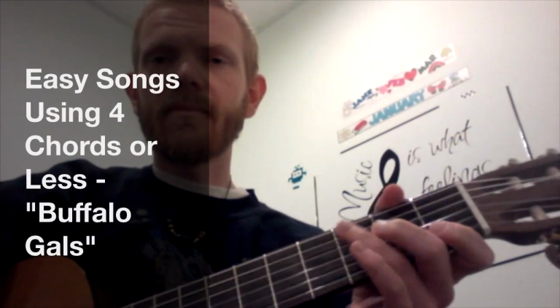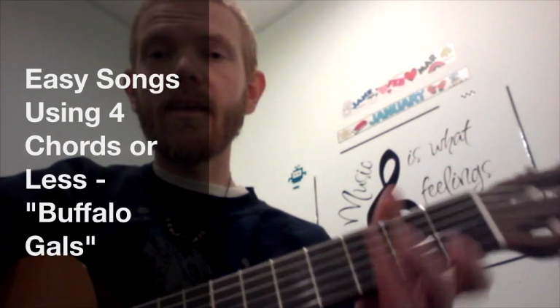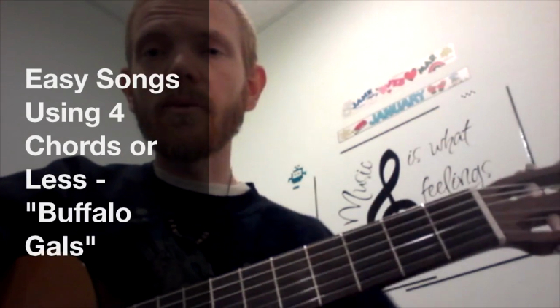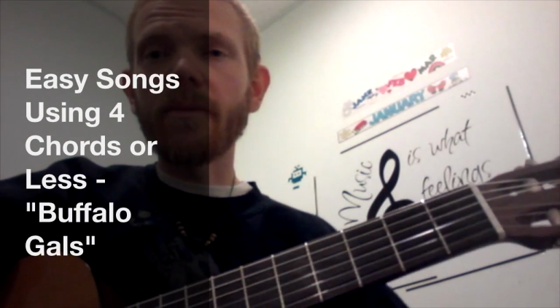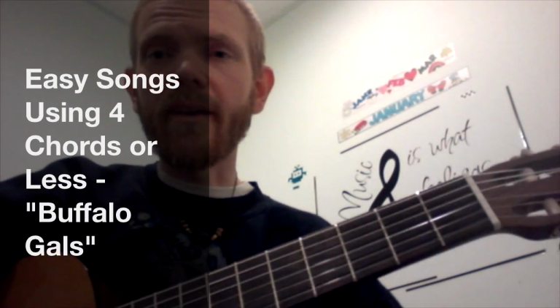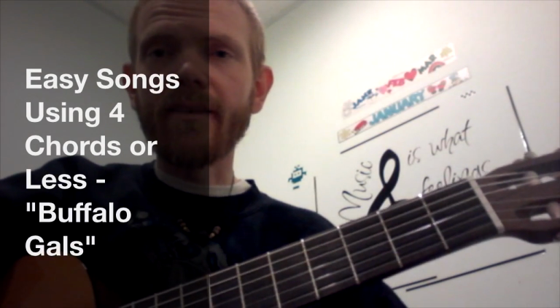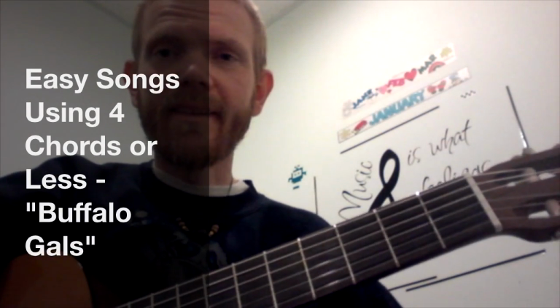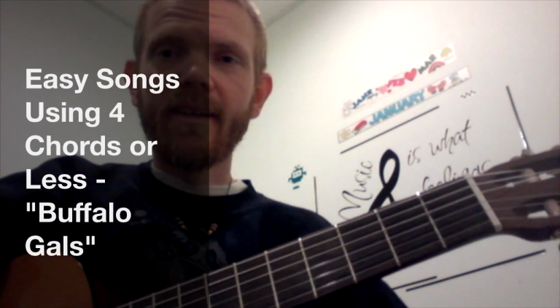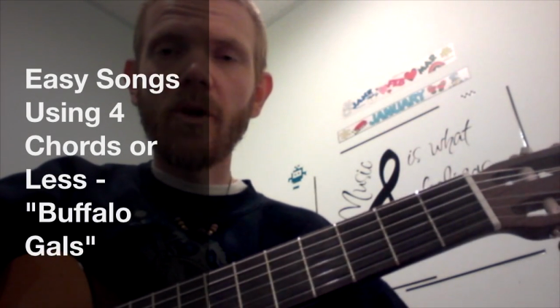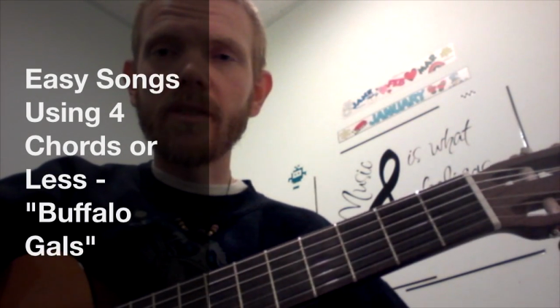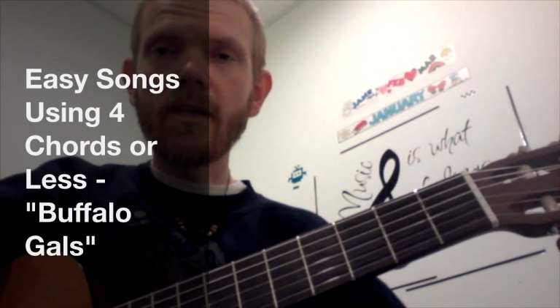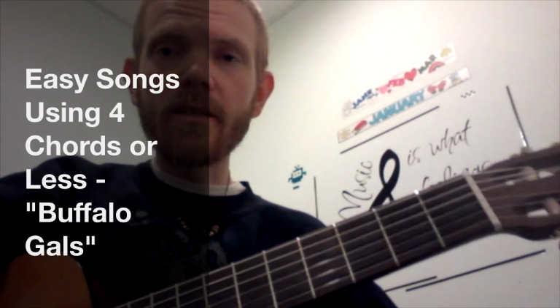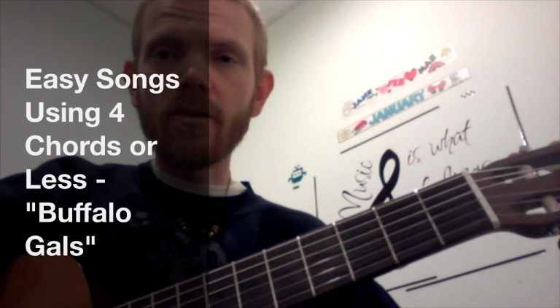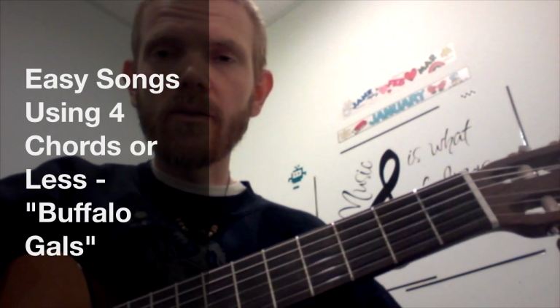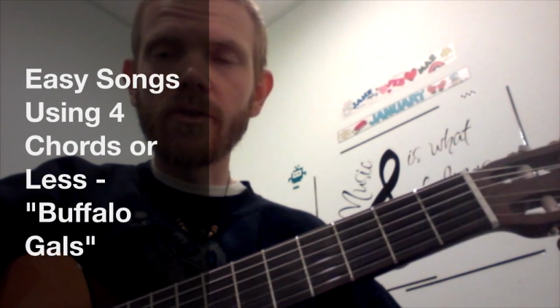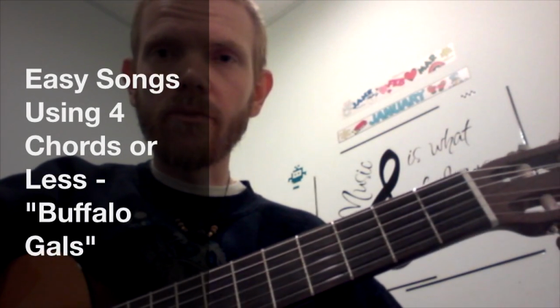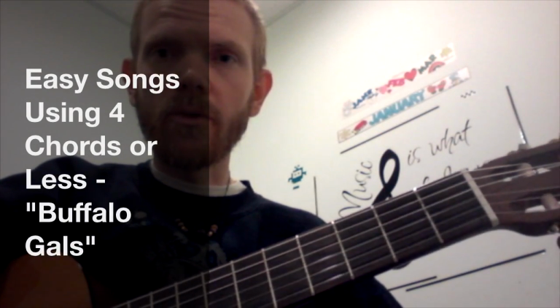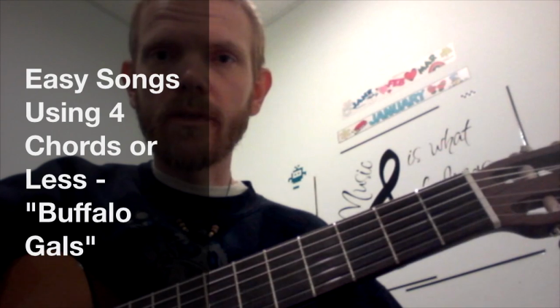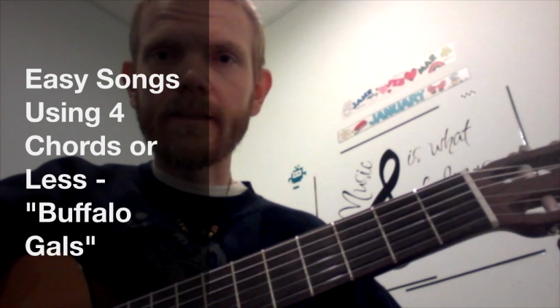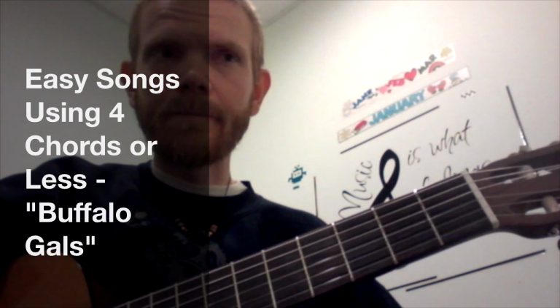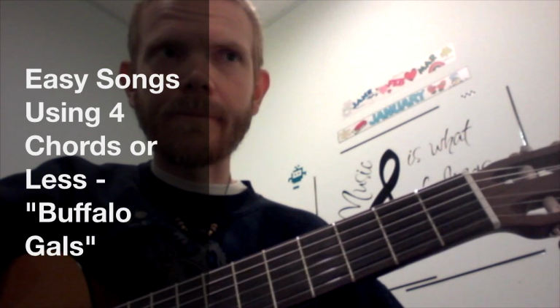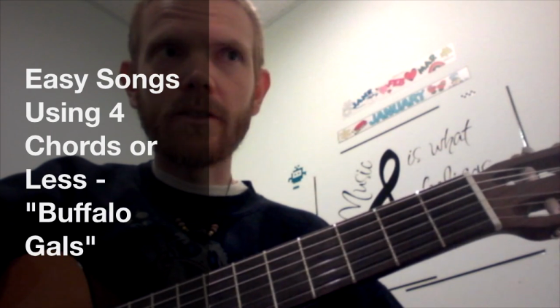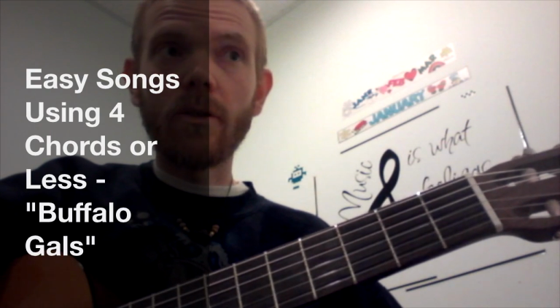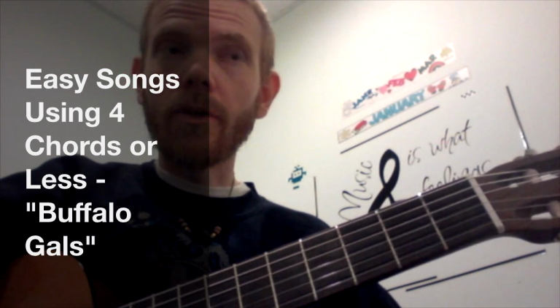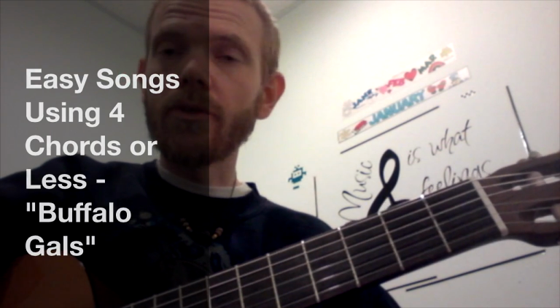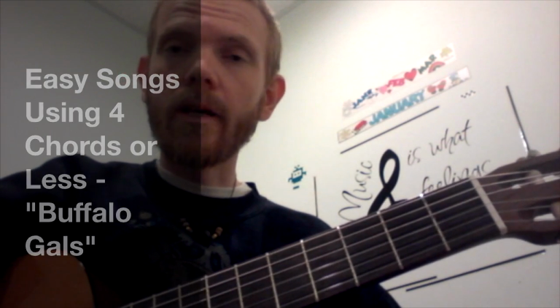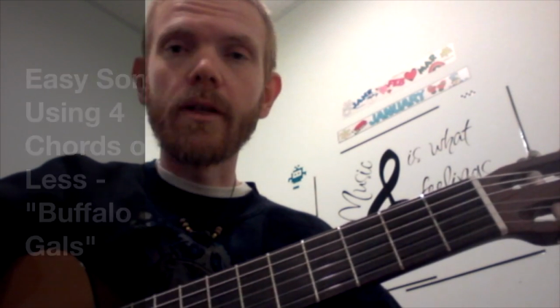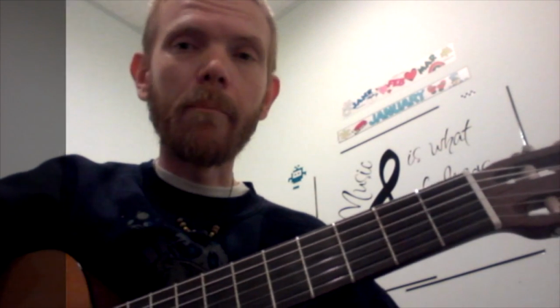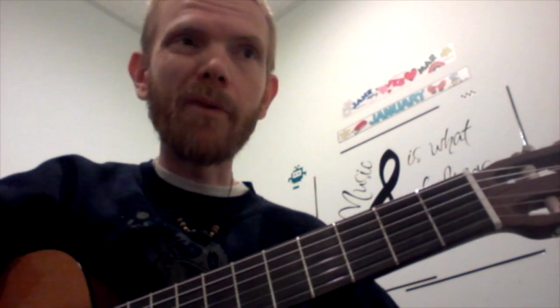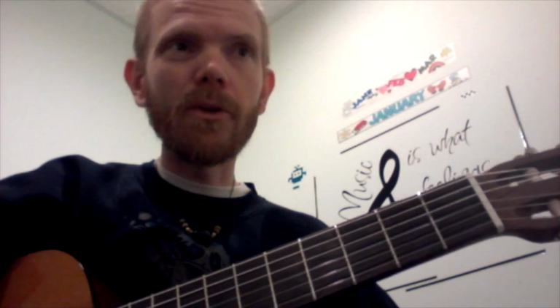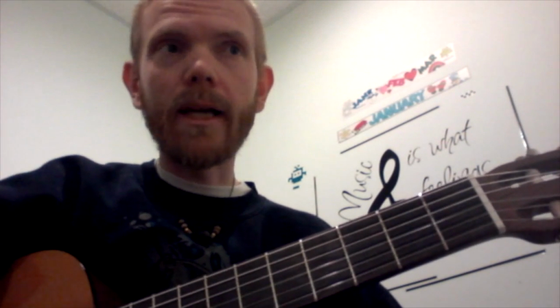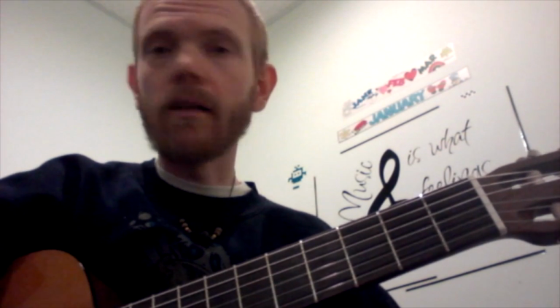Hey, what's up there? Welcome to Easy Songs using Four Chords or Less. I want to show you how to play Buffalo Gals.